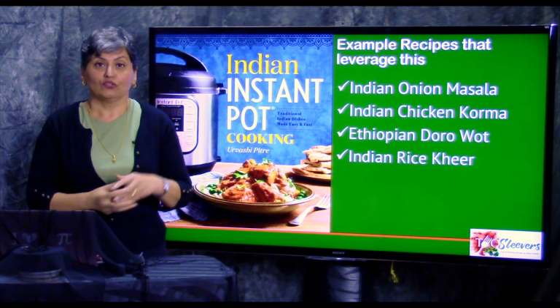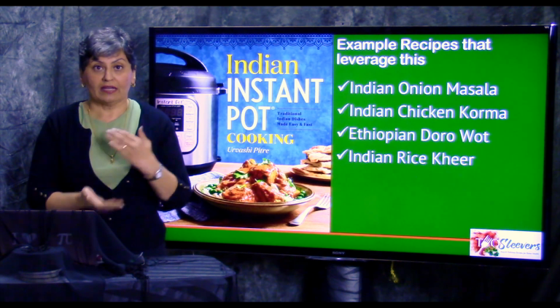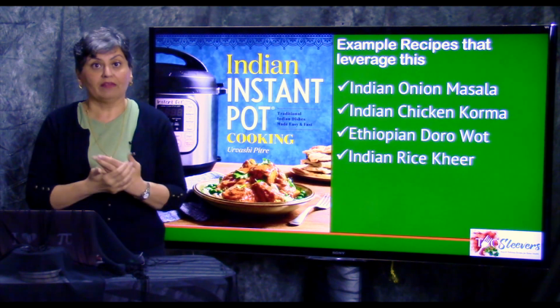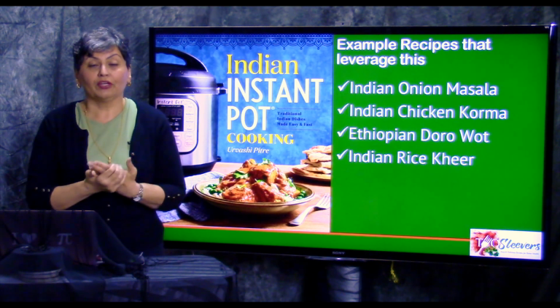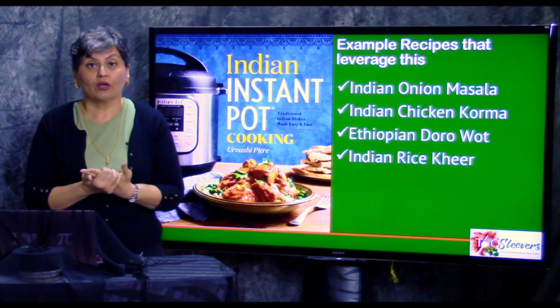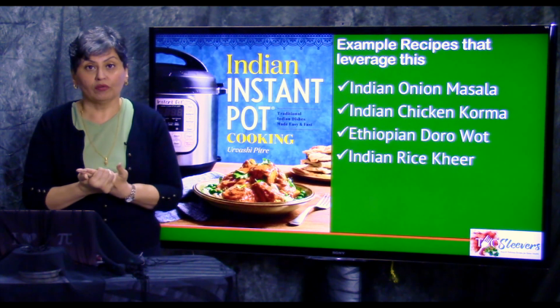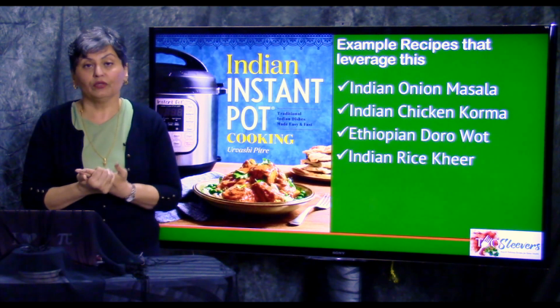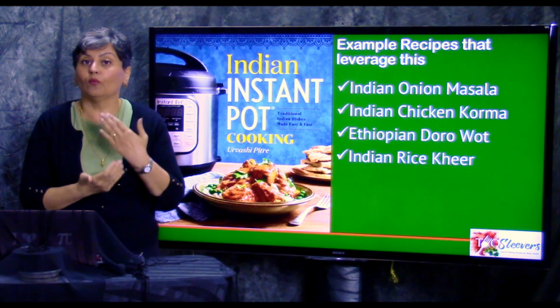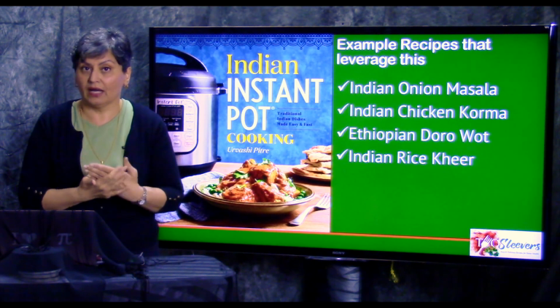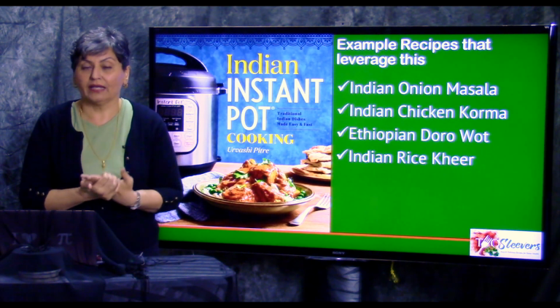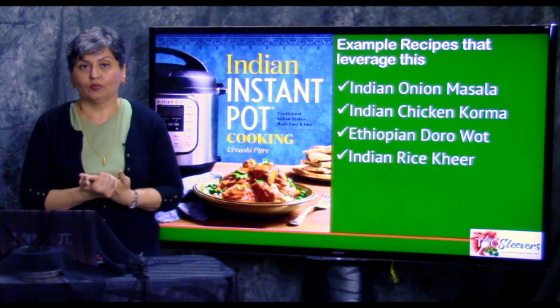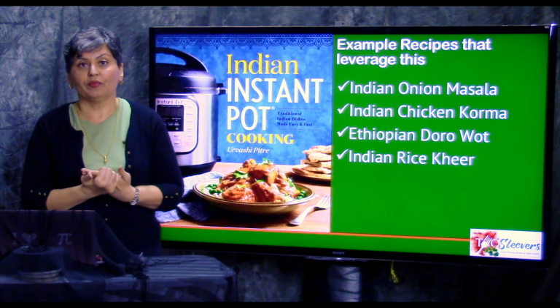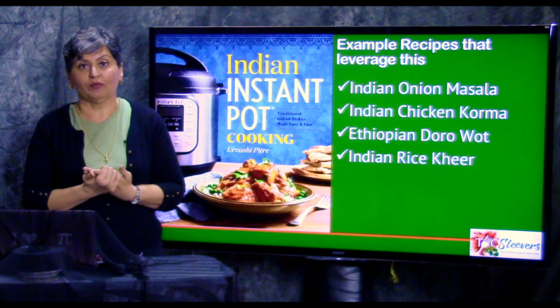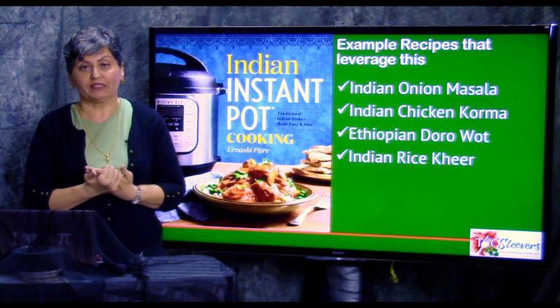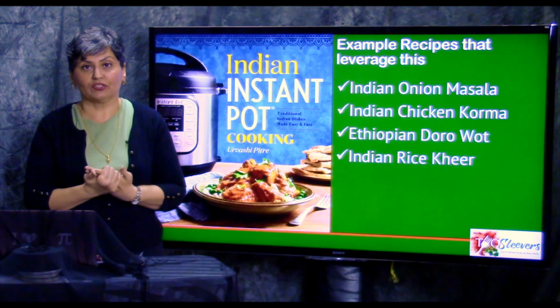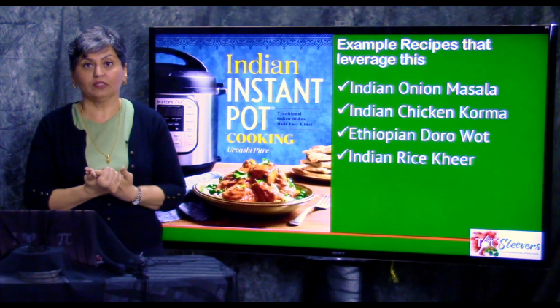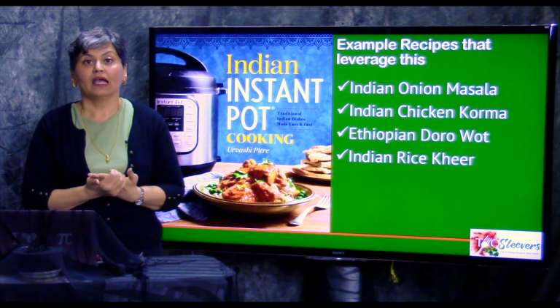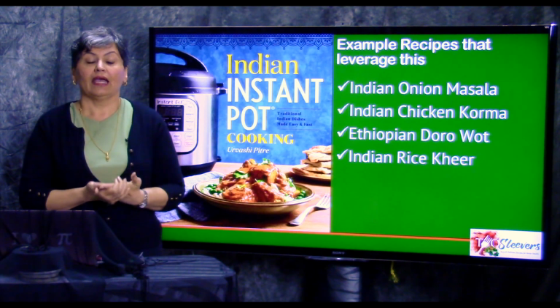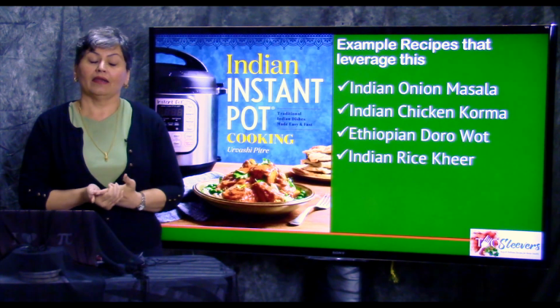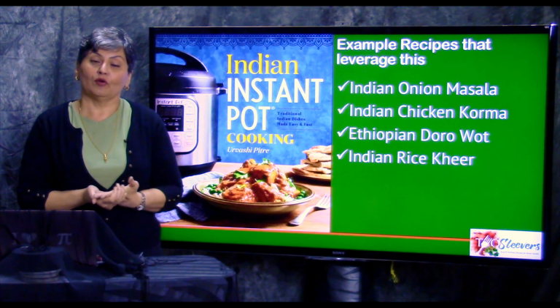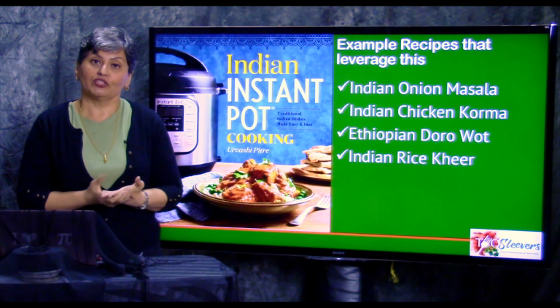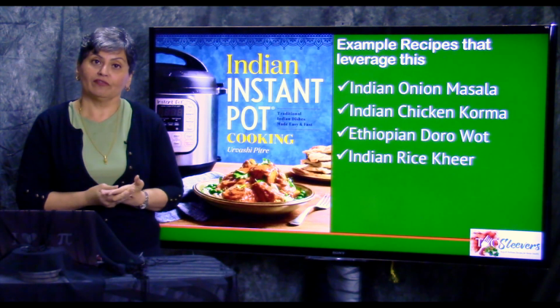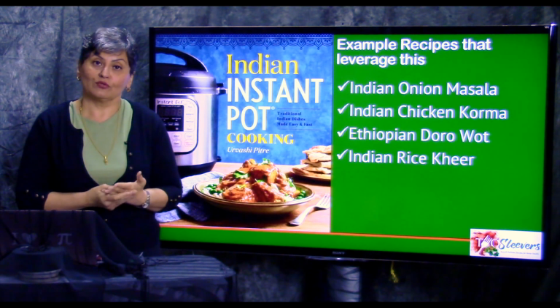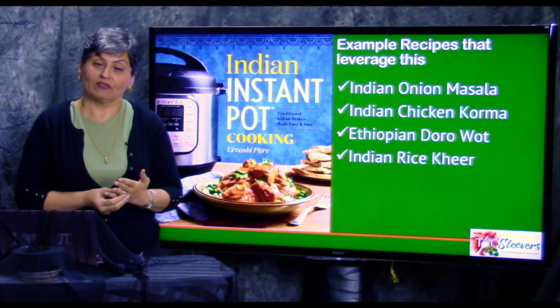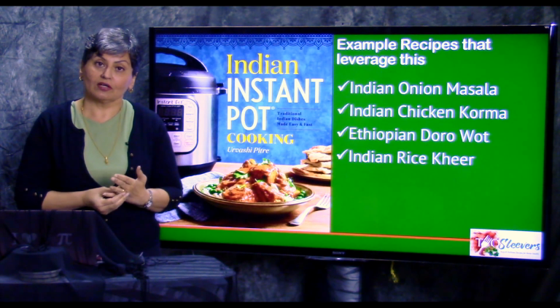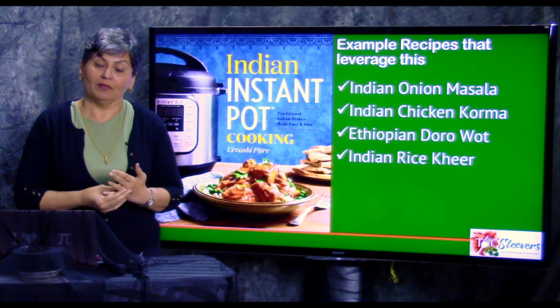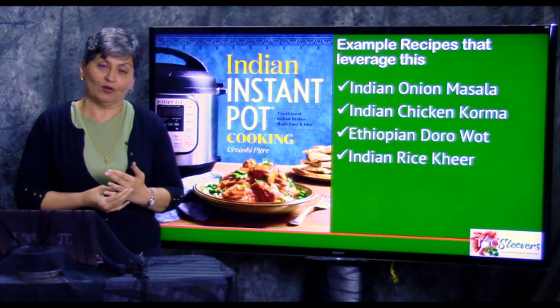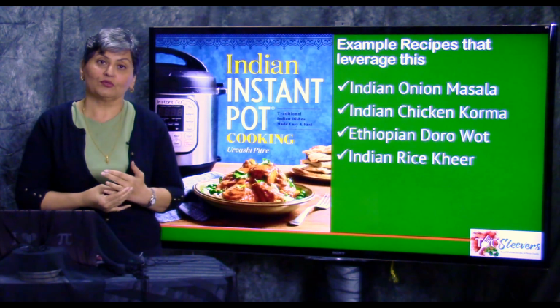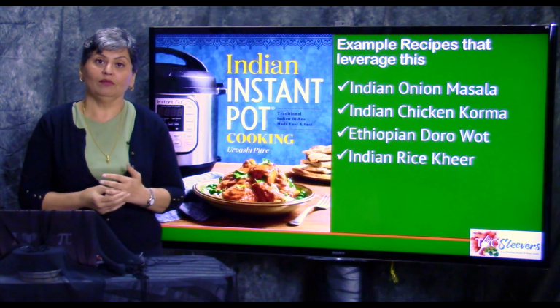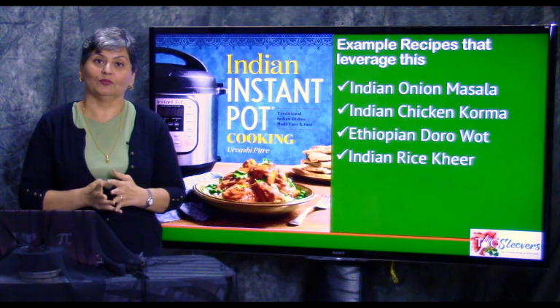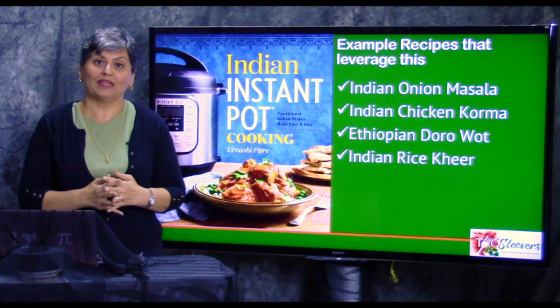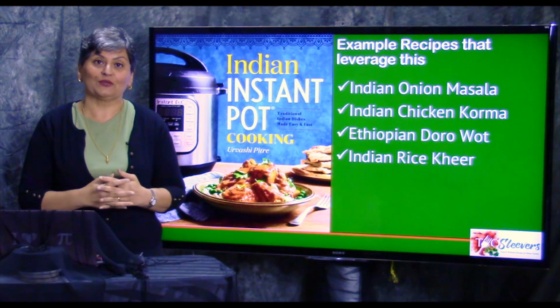That's my quick overview on why I don't pre-brown meats and vegetables. I'm Urvashi from twosleevers.com, and I hope this was helpful. Thank you.